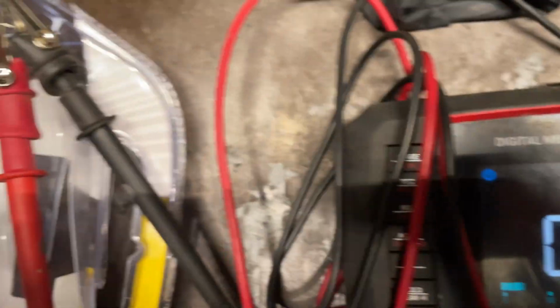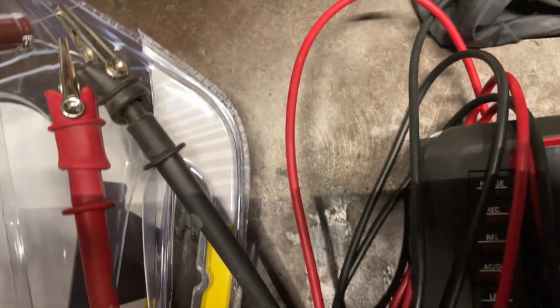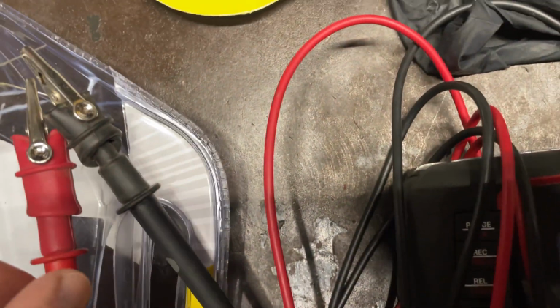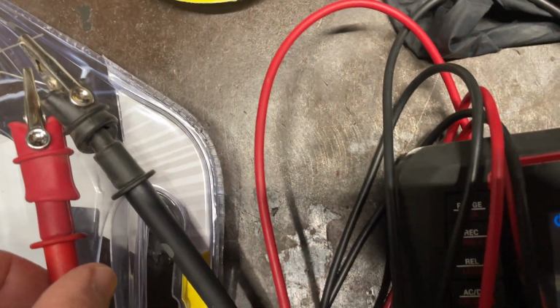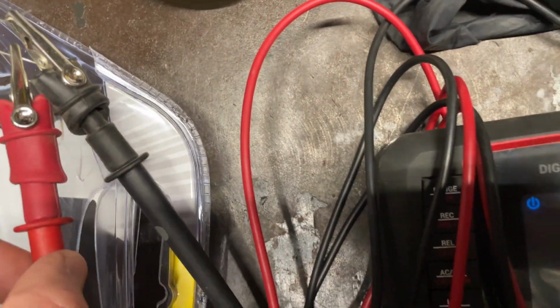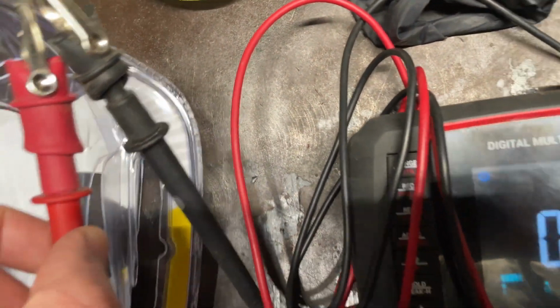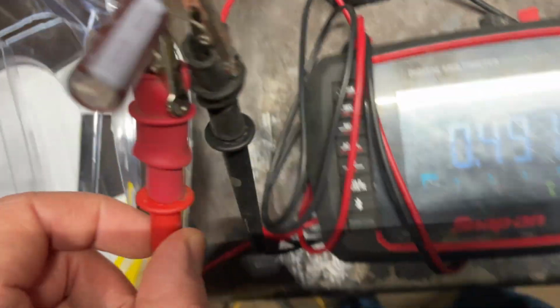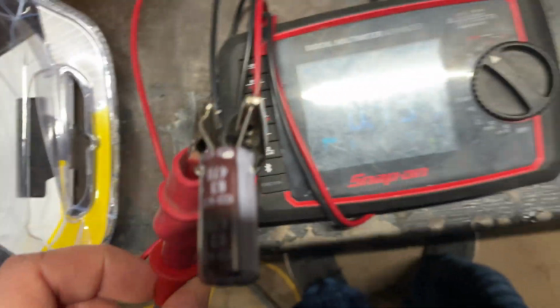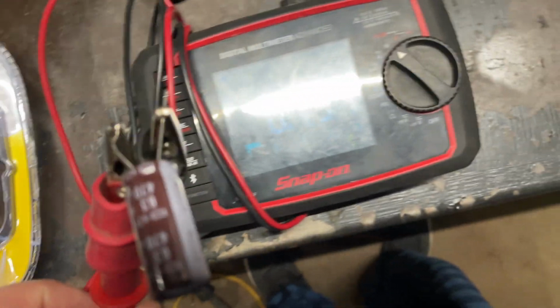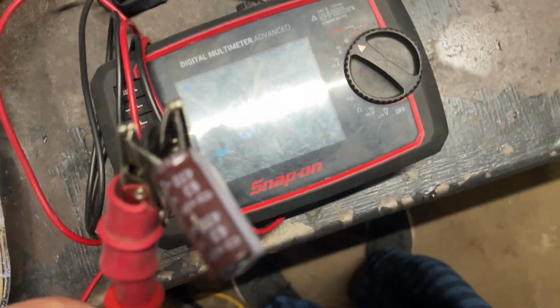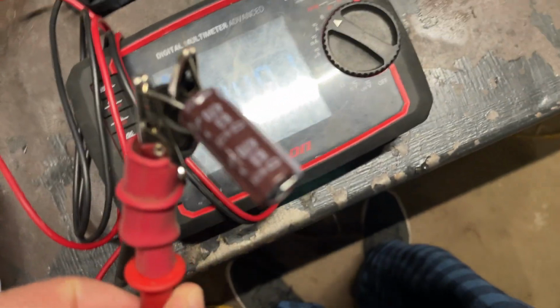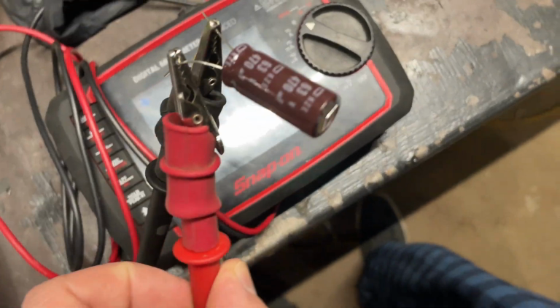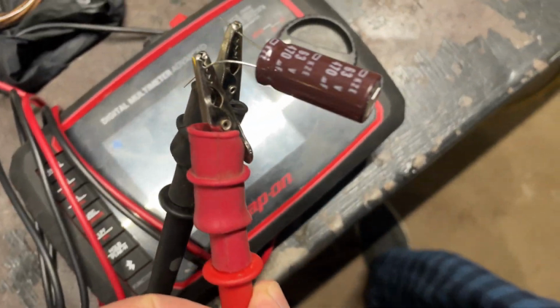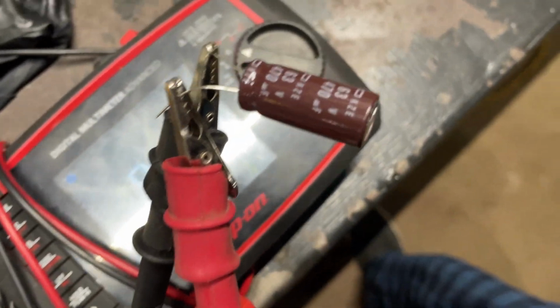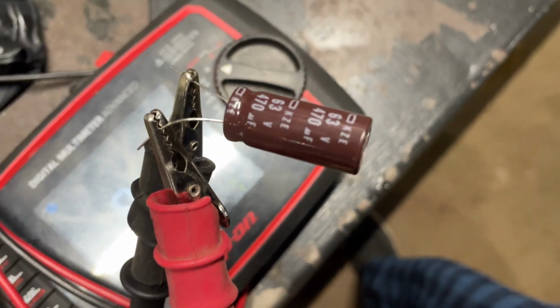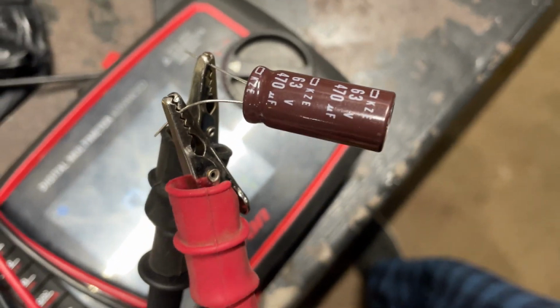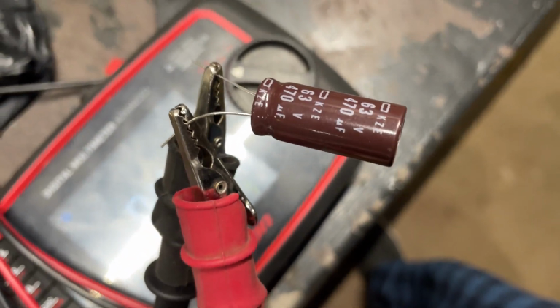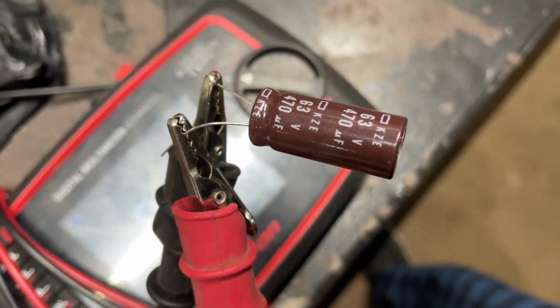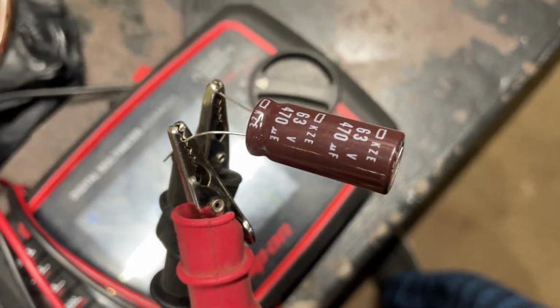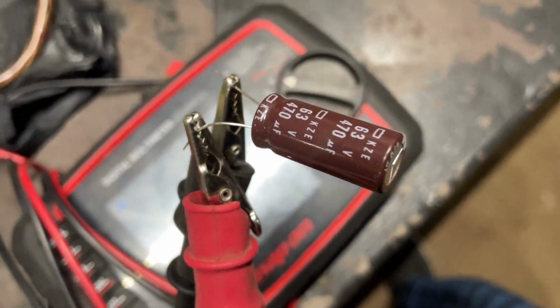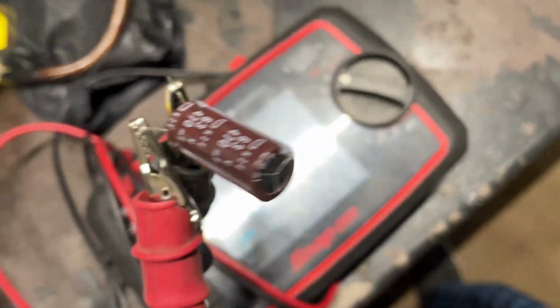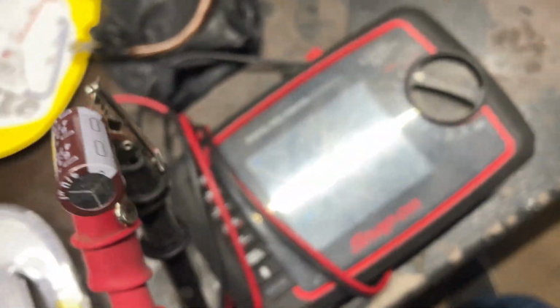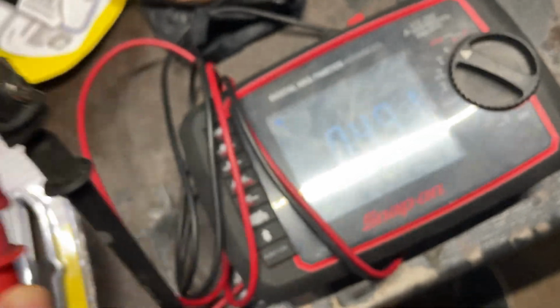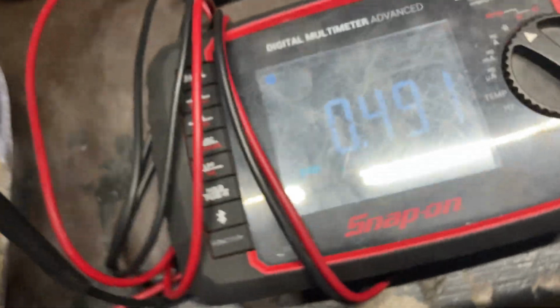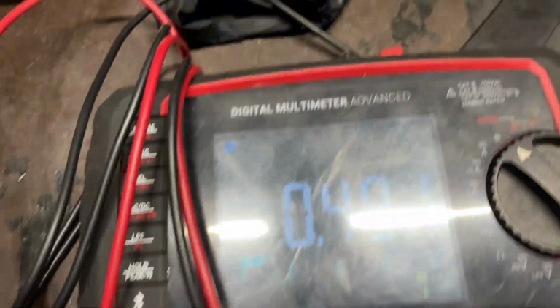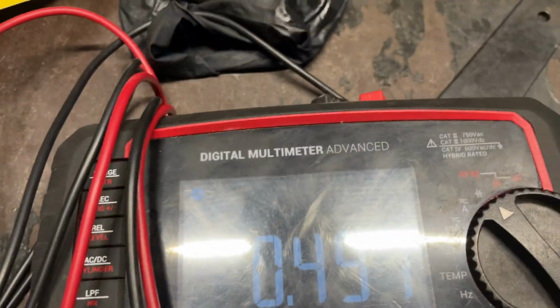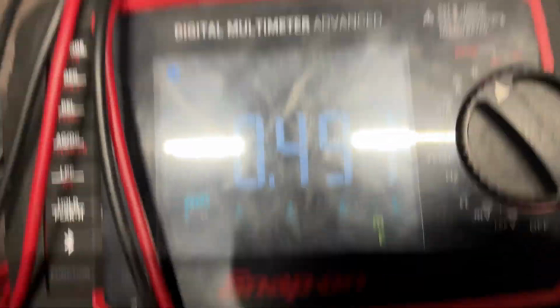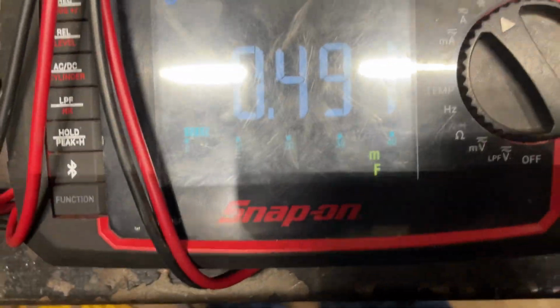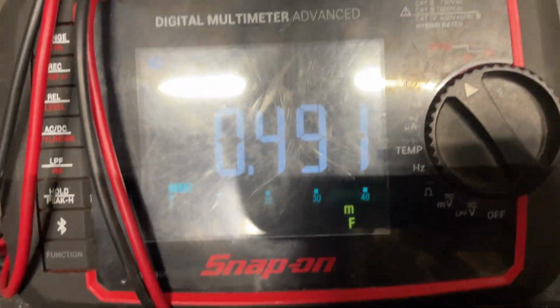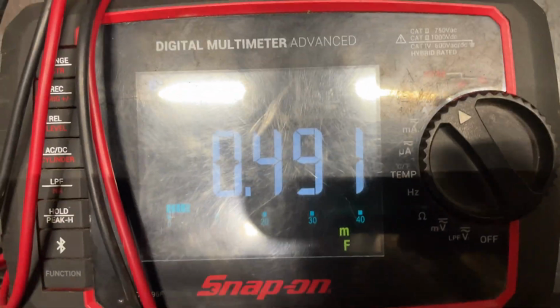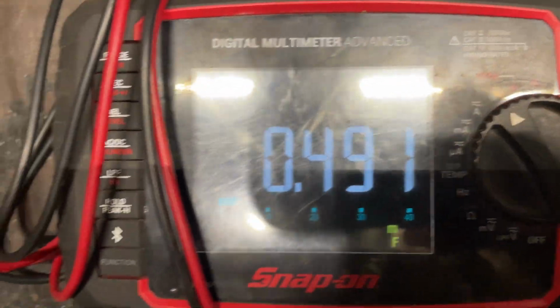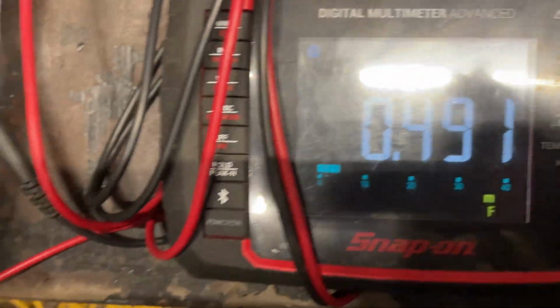This is a 470 microfarad cap, and it's reading .49, so that's good.